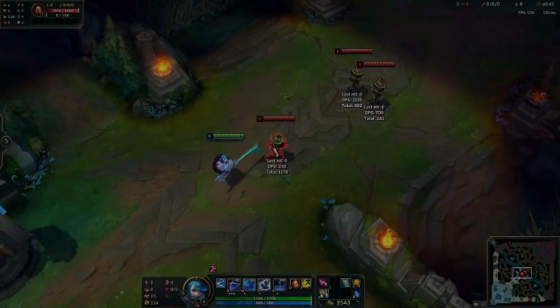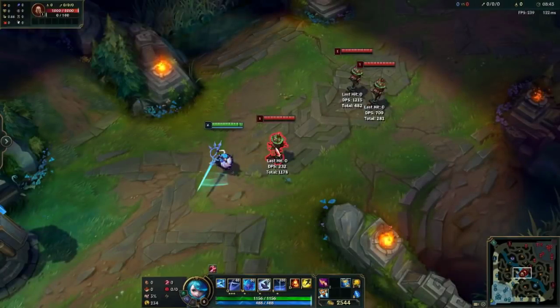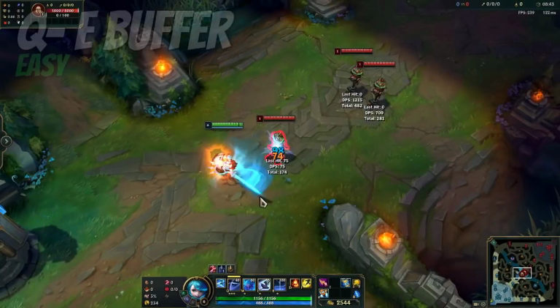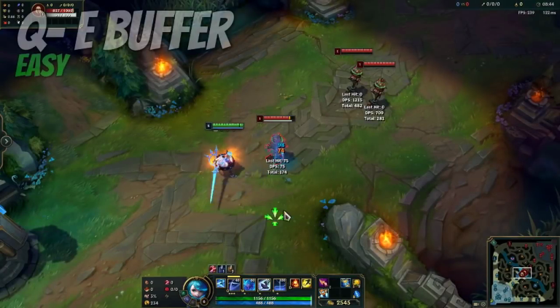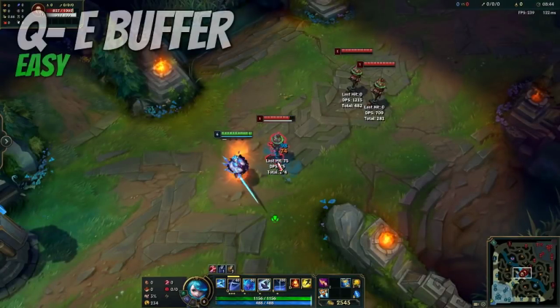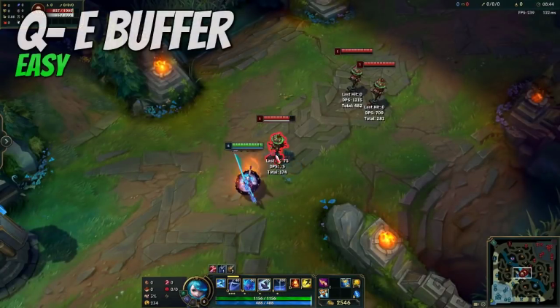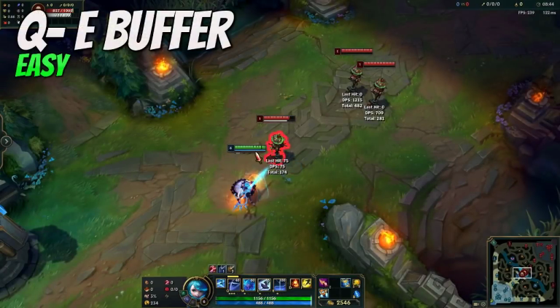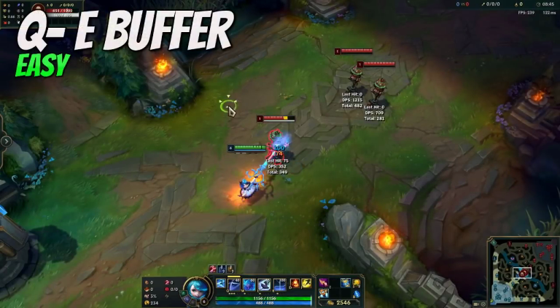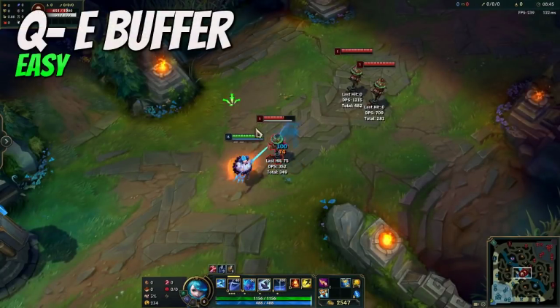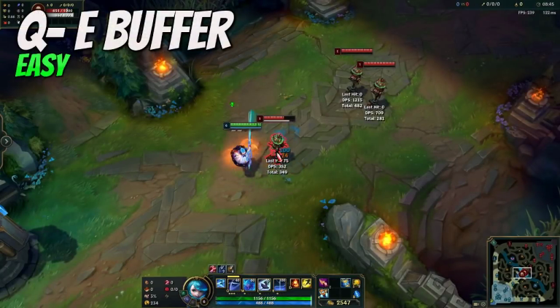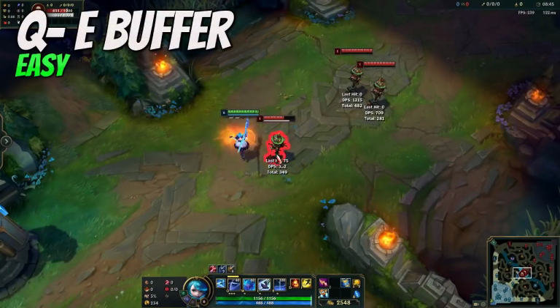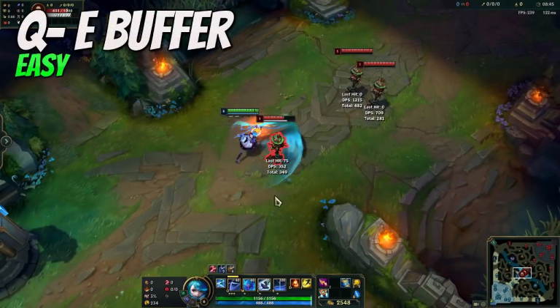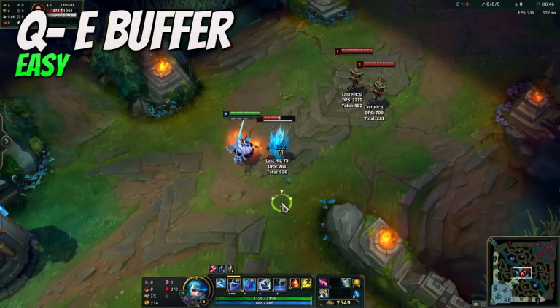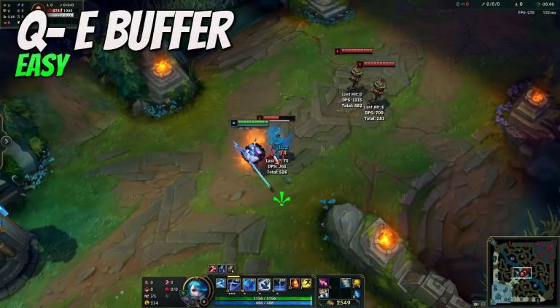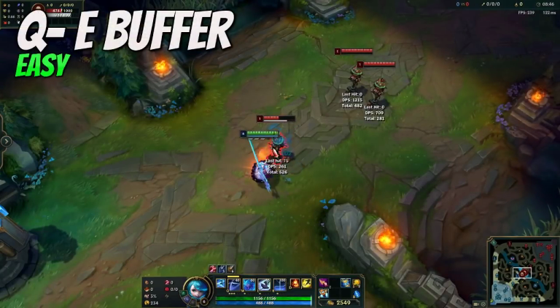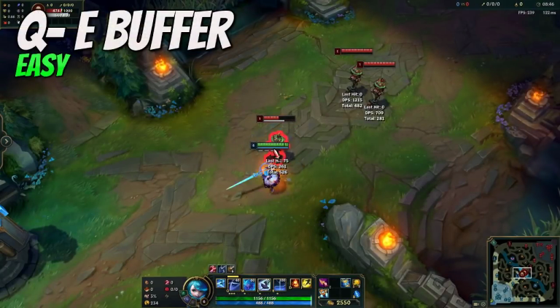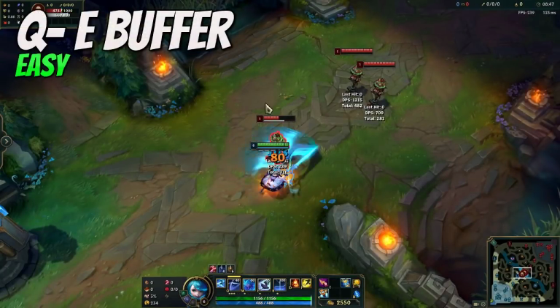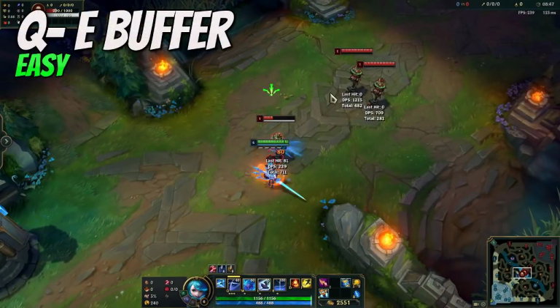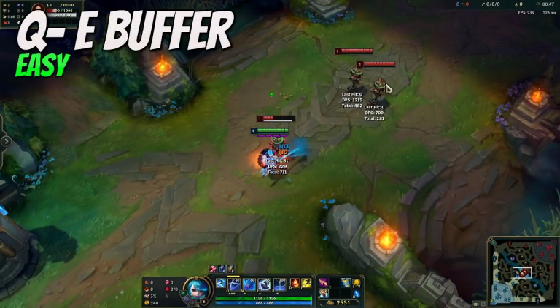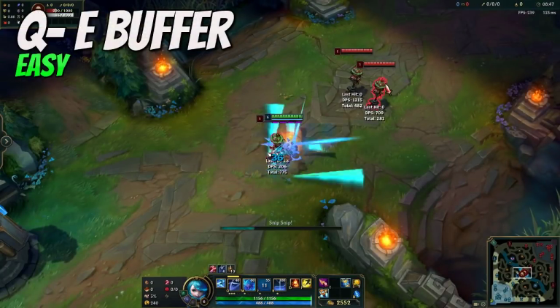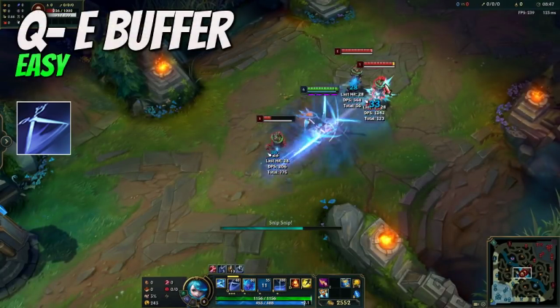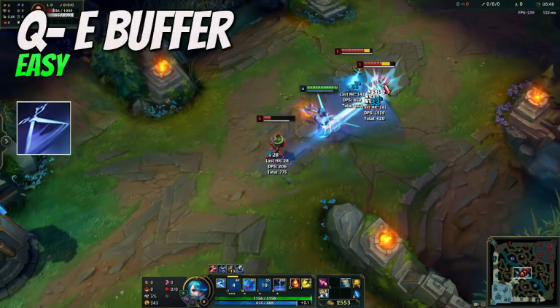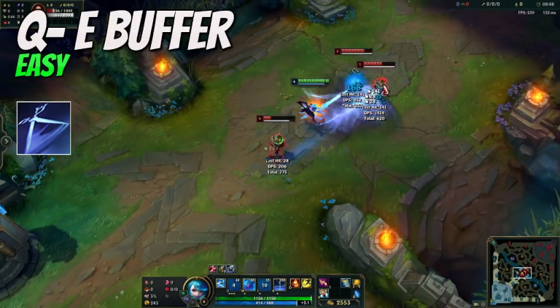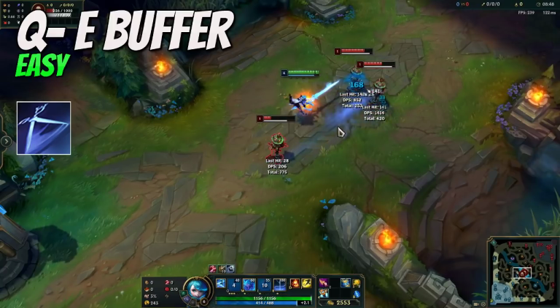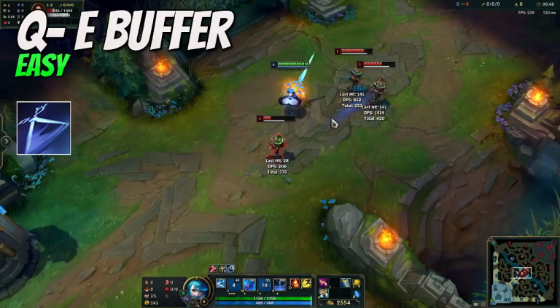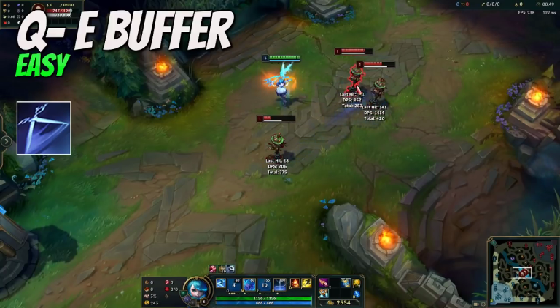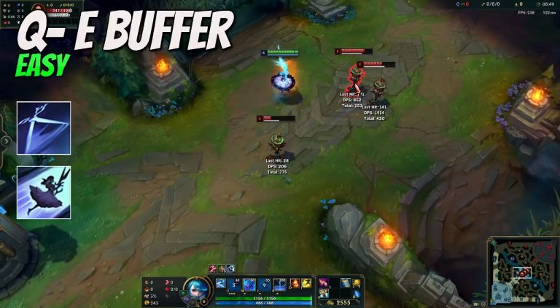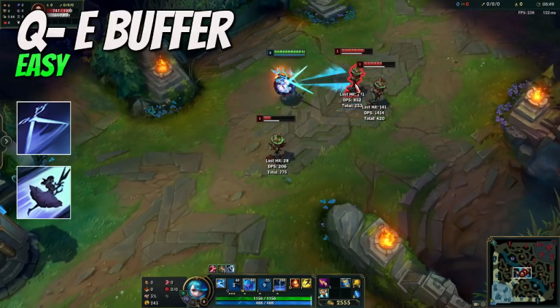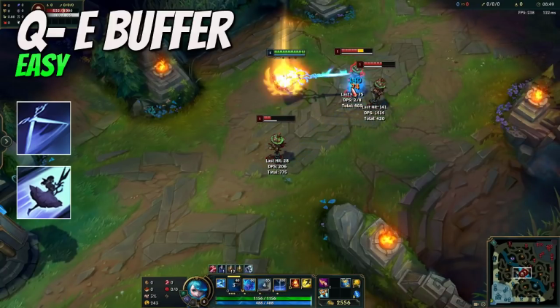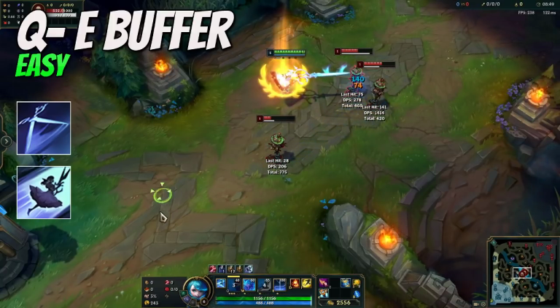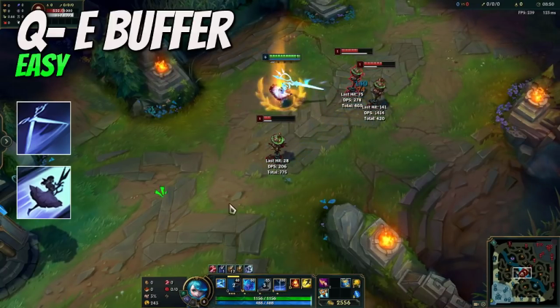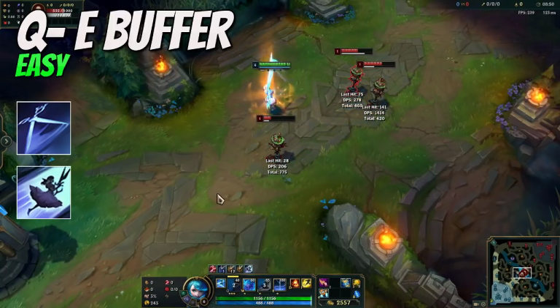In case you don't want to waste your Flash, you can also buffer your Q and use E instead of Flash.